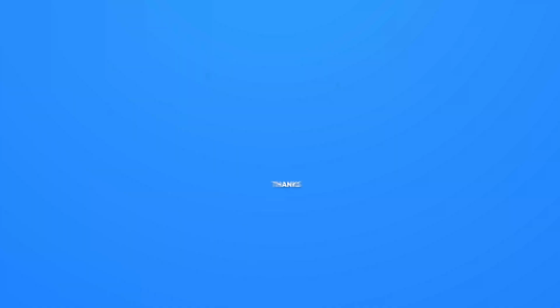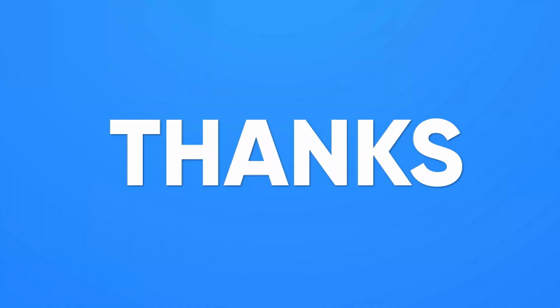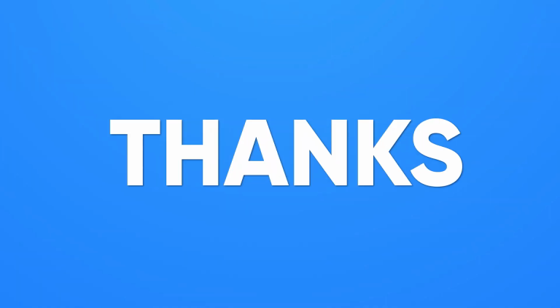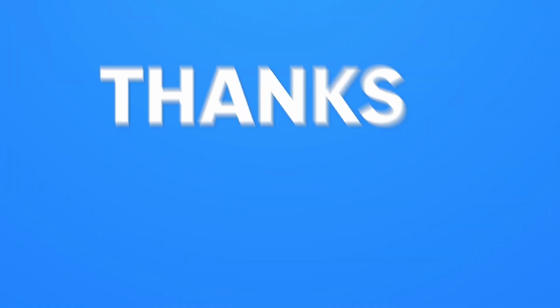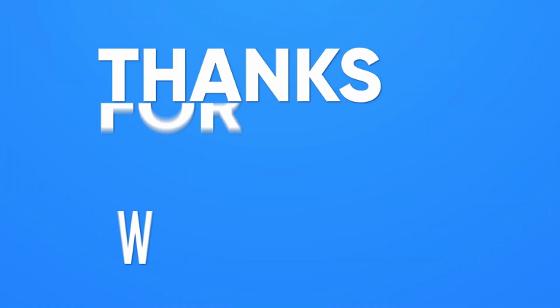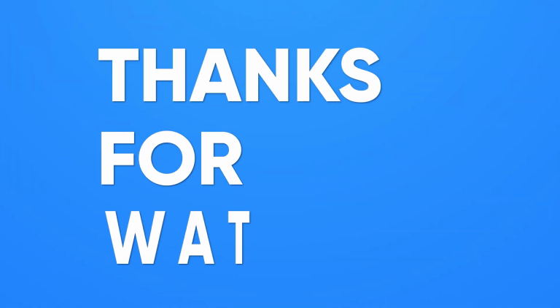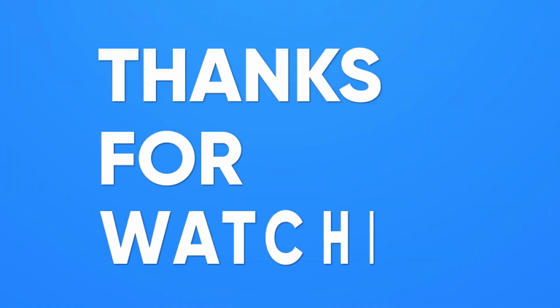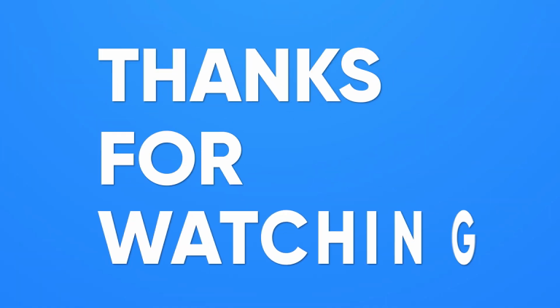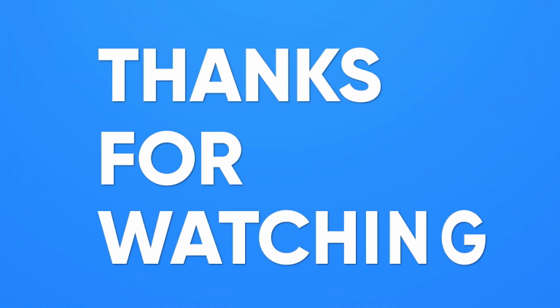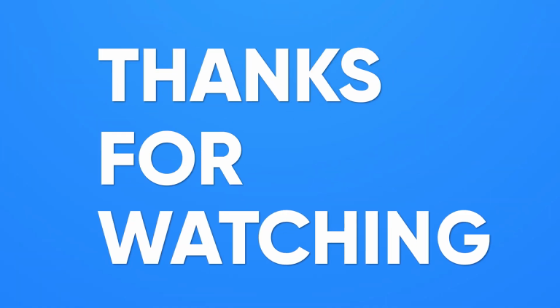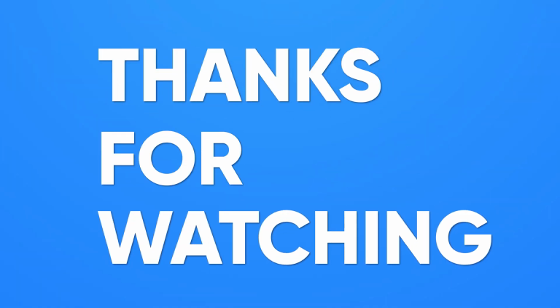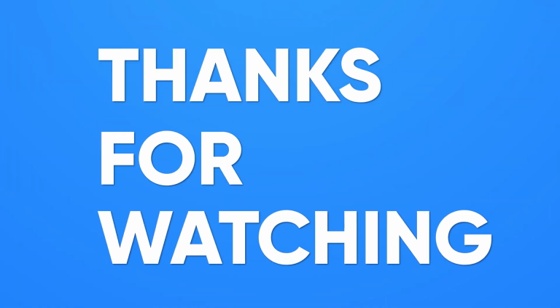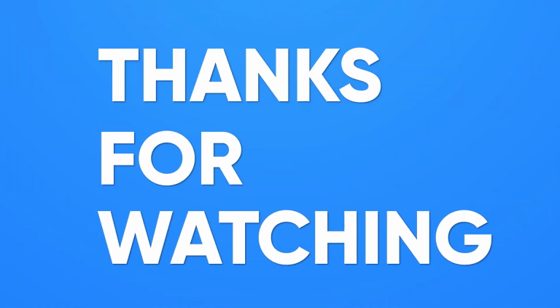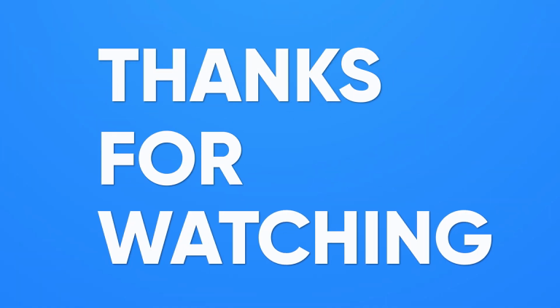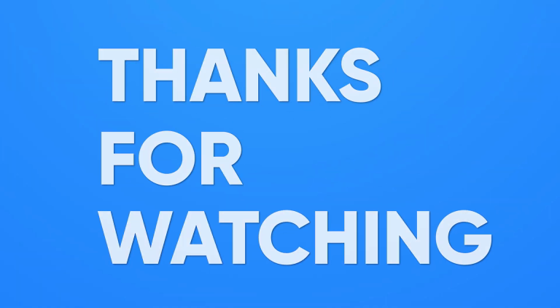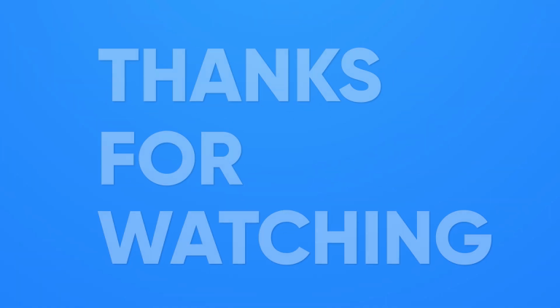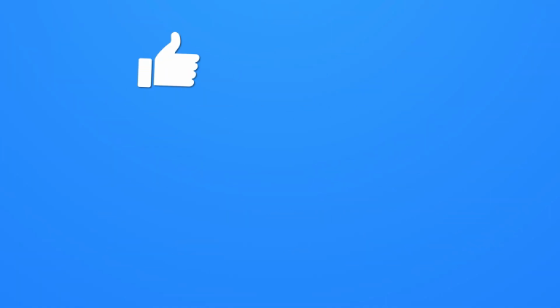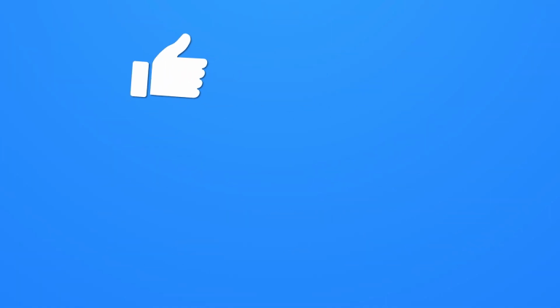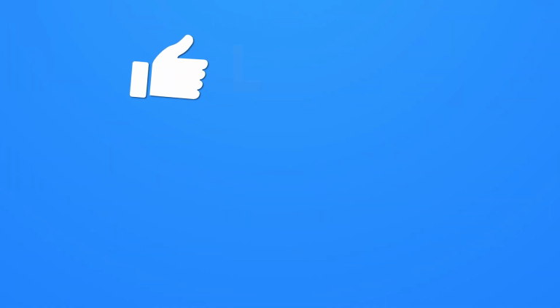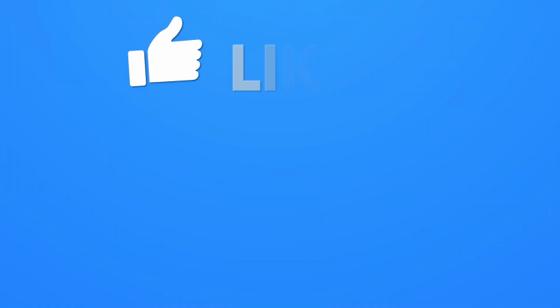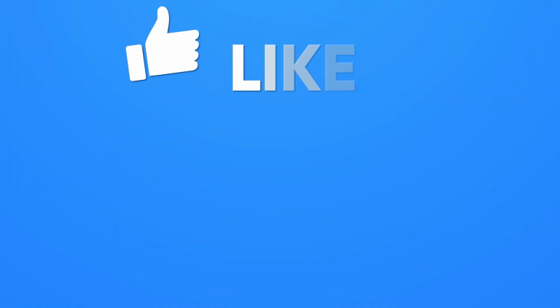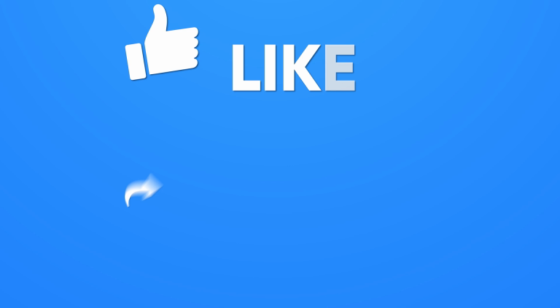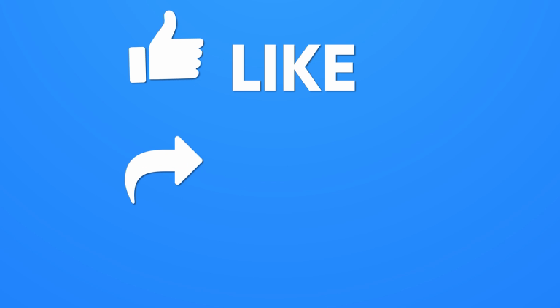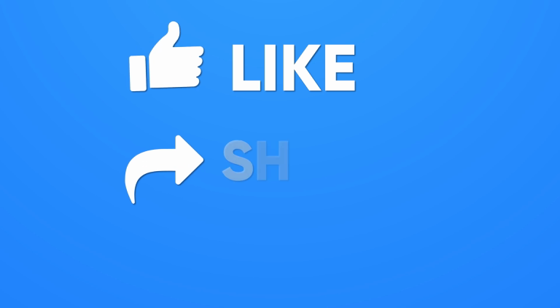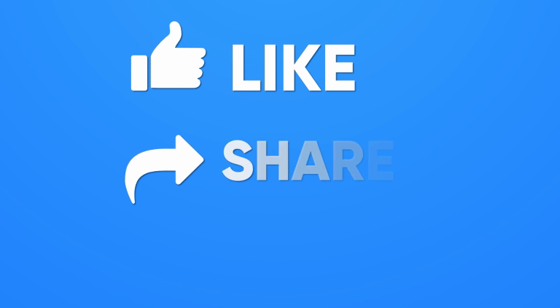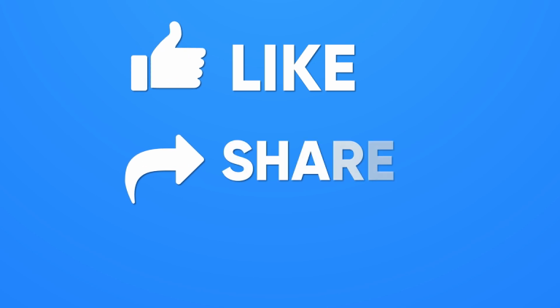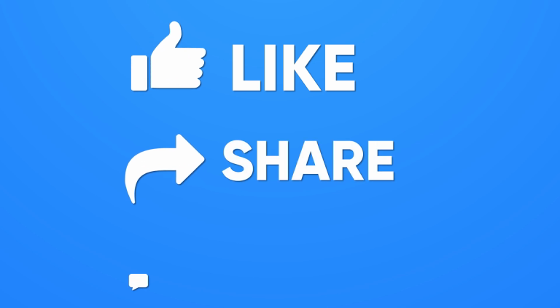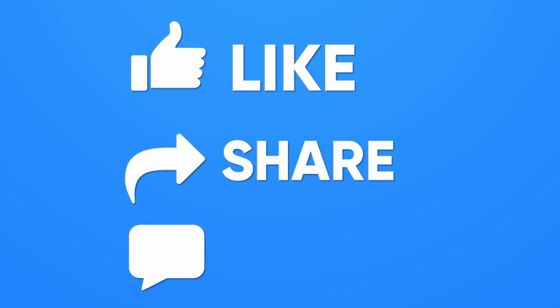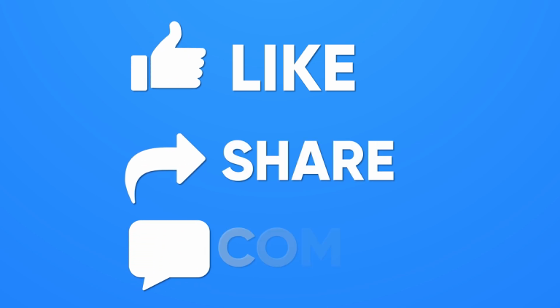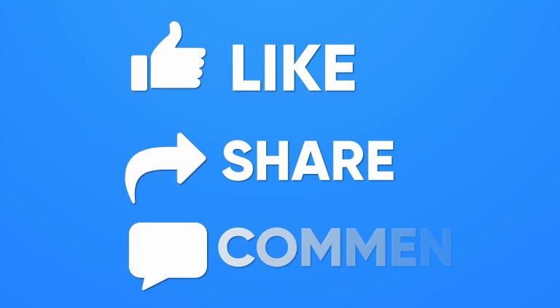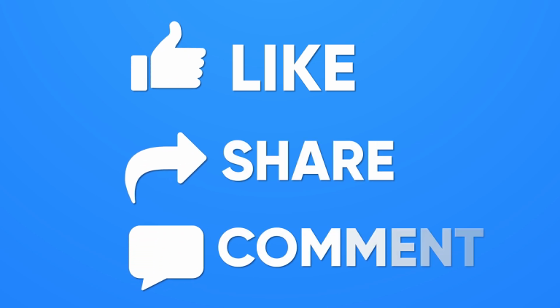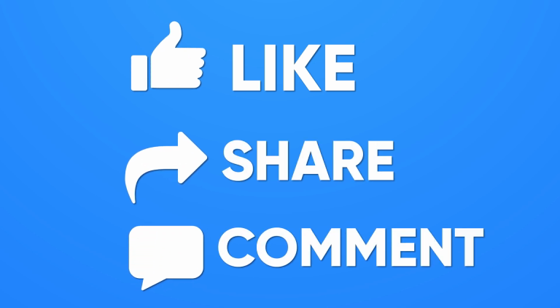Thanks for watching. Like, share, and subscribe to get more videos like this.